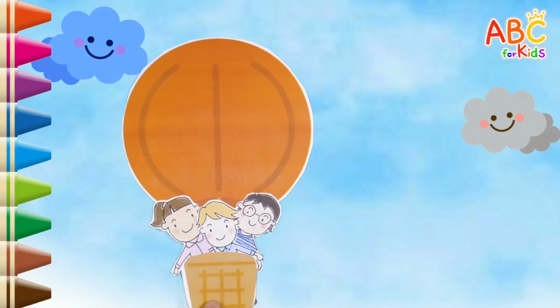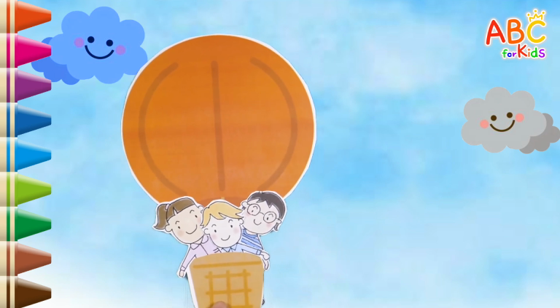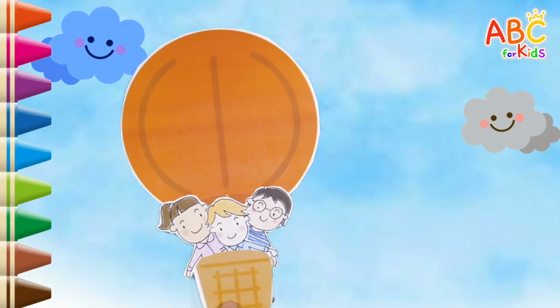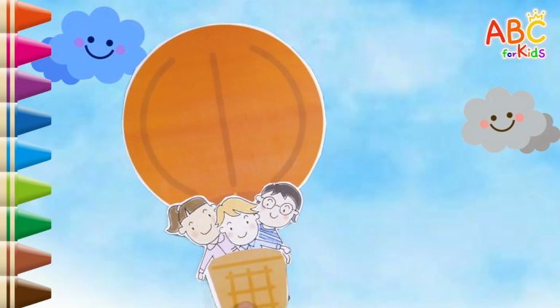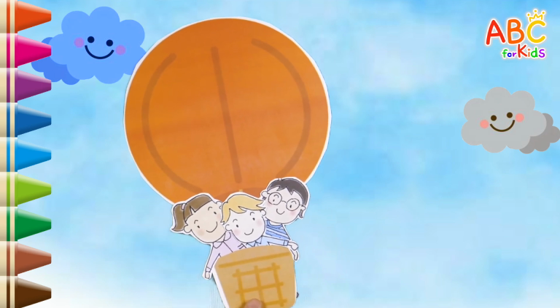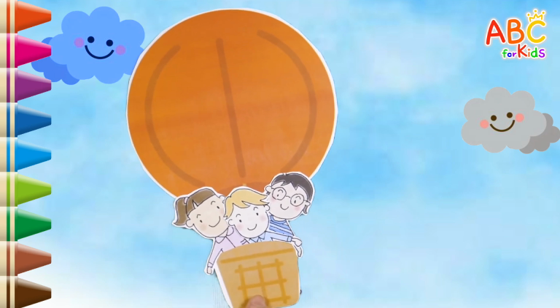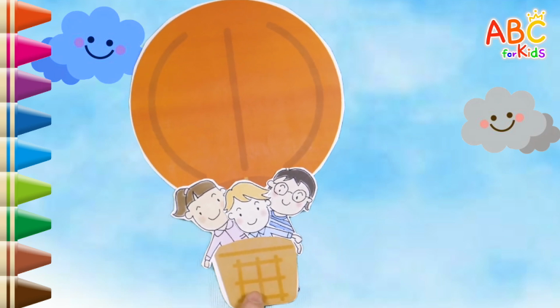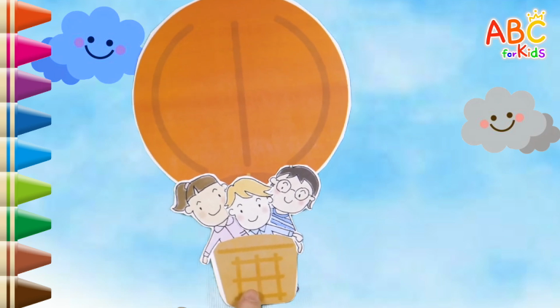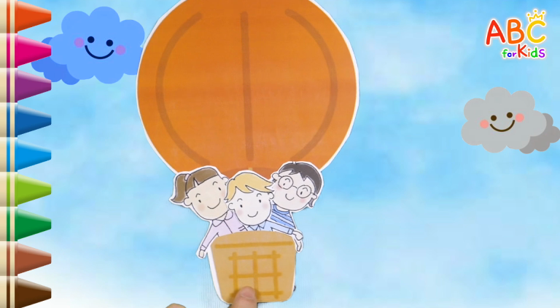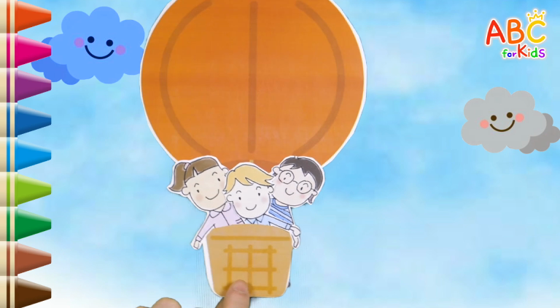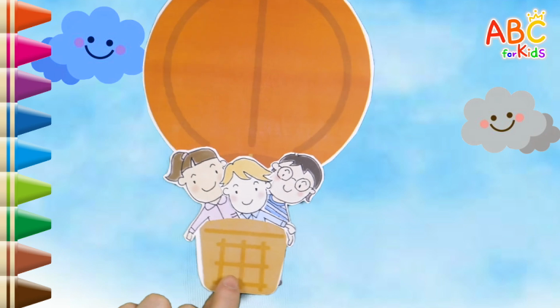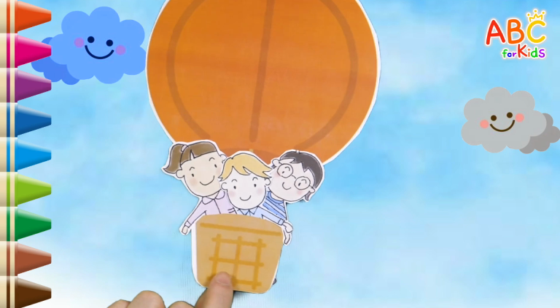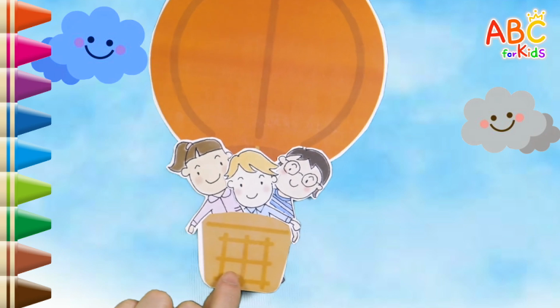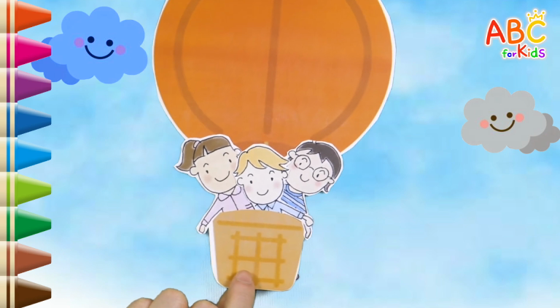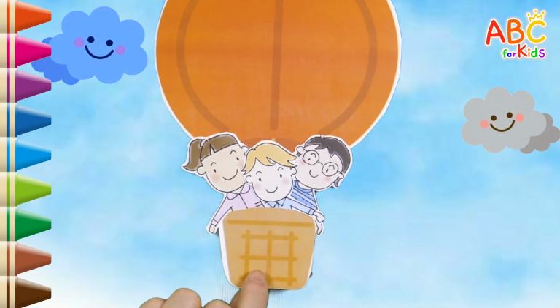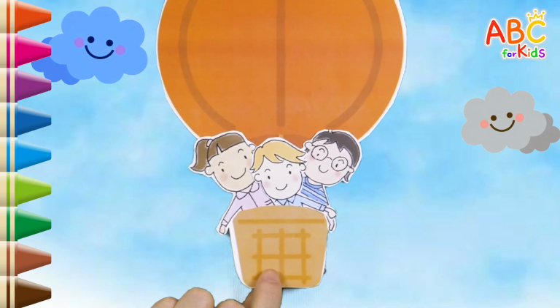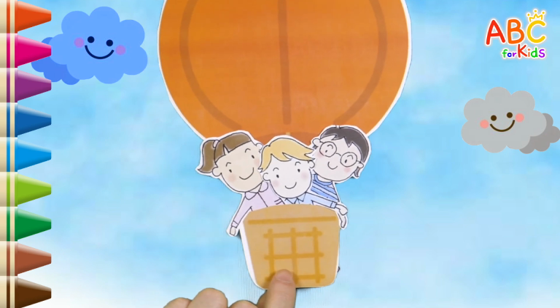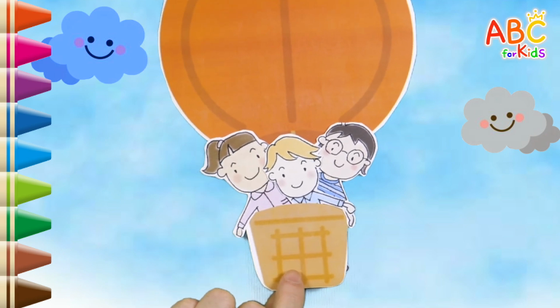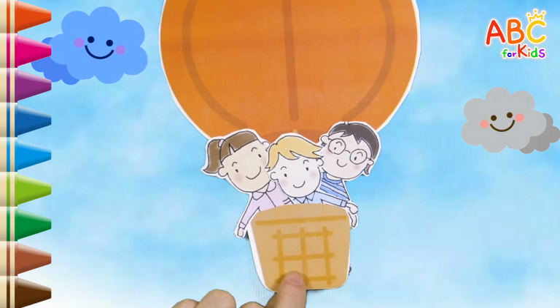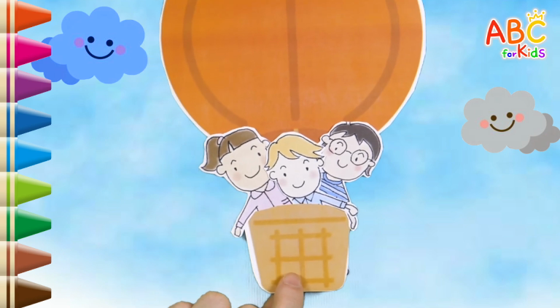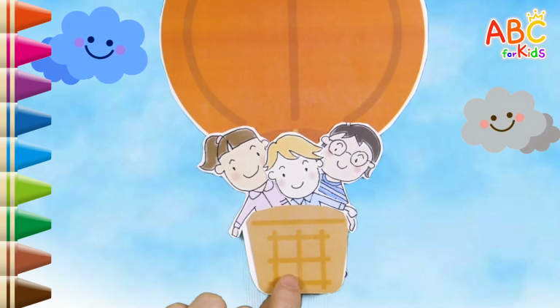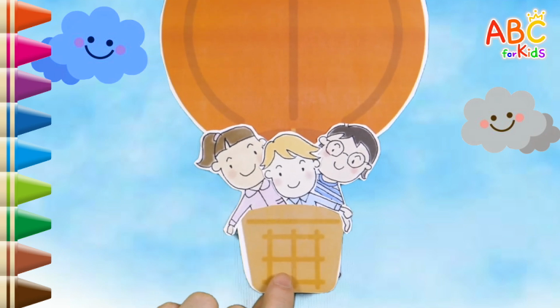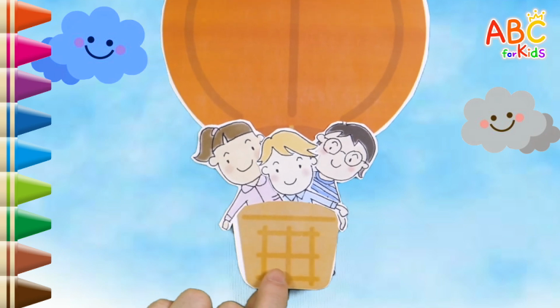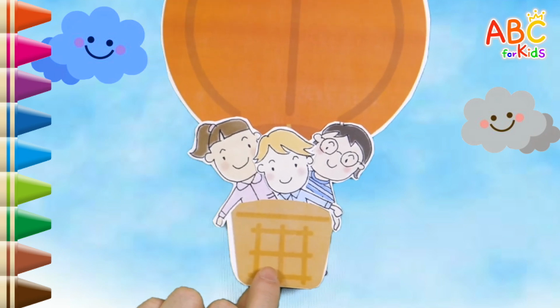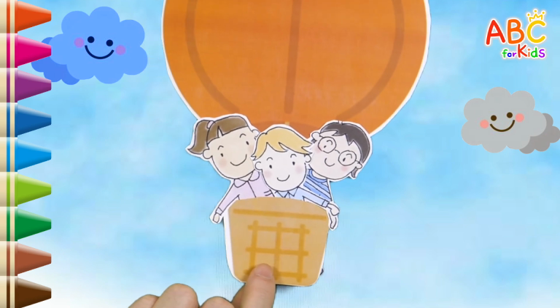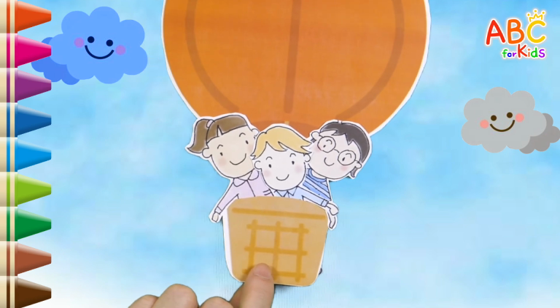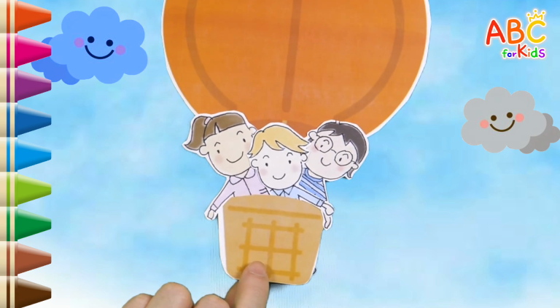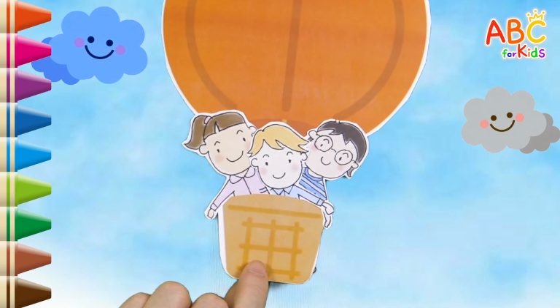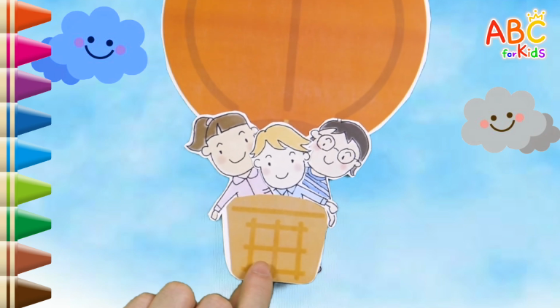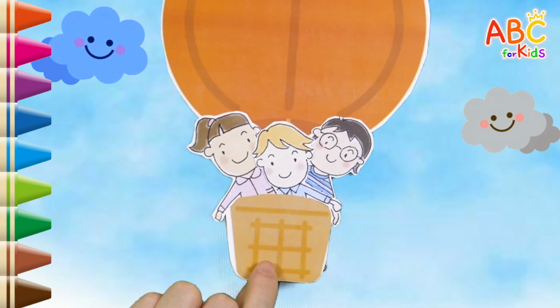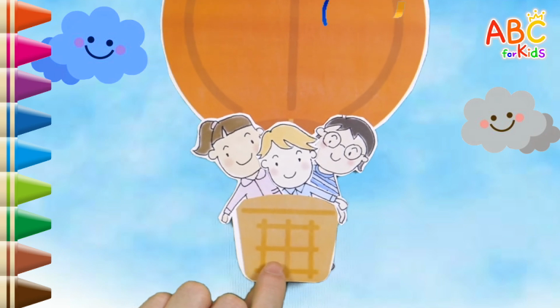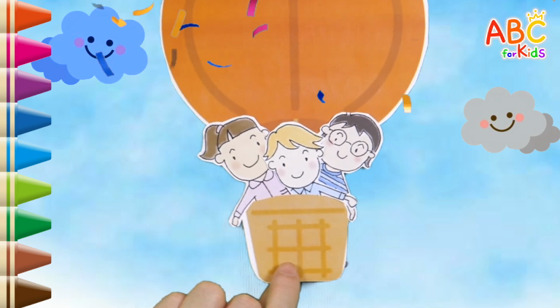Today, we learned the number 3 with puzzles and a fun story. Great job!